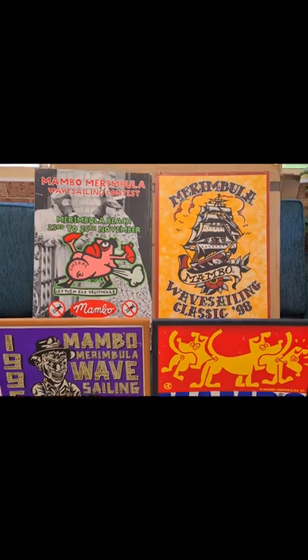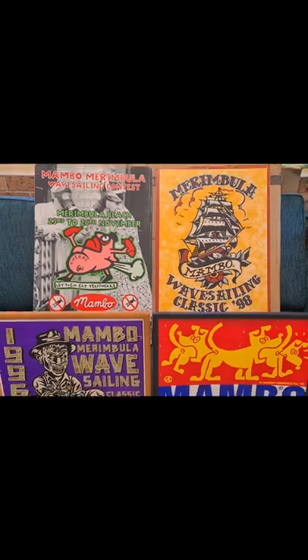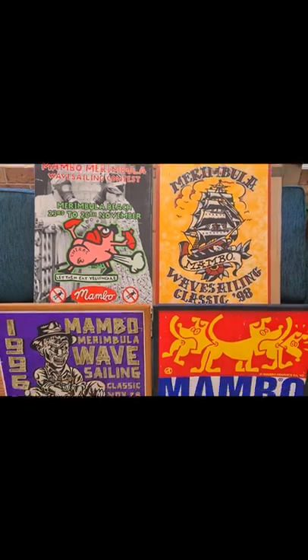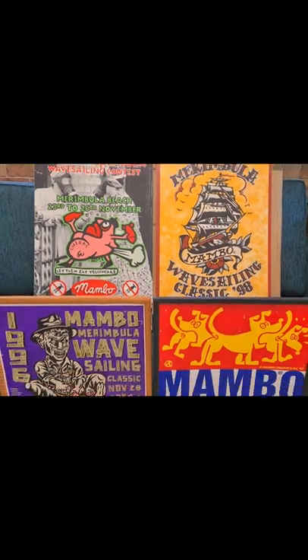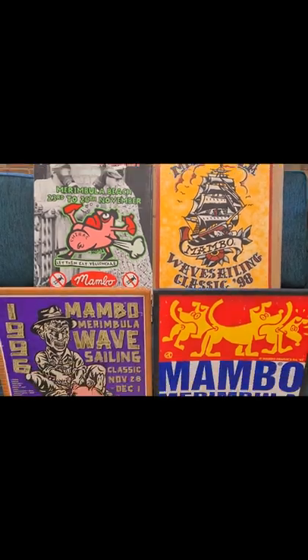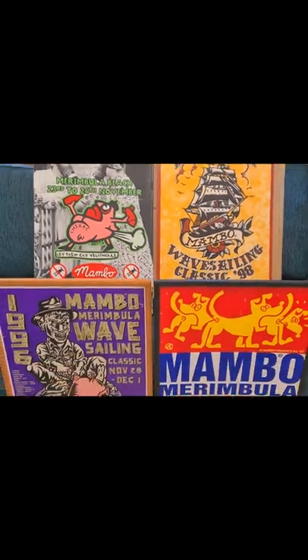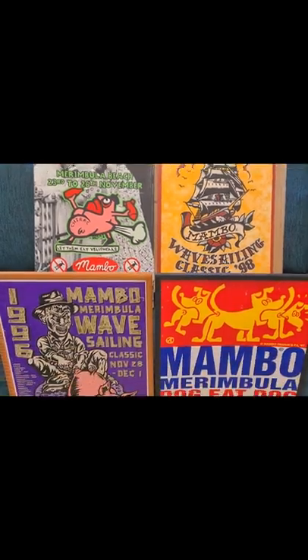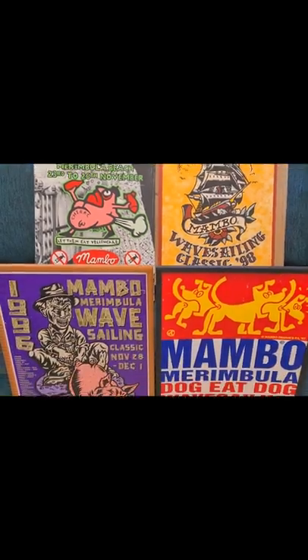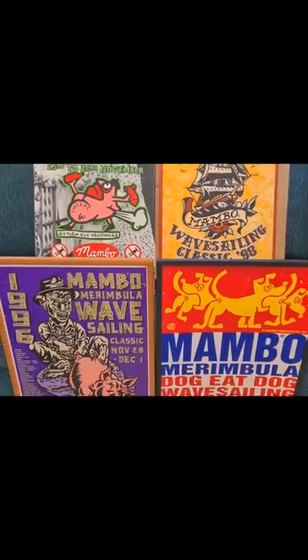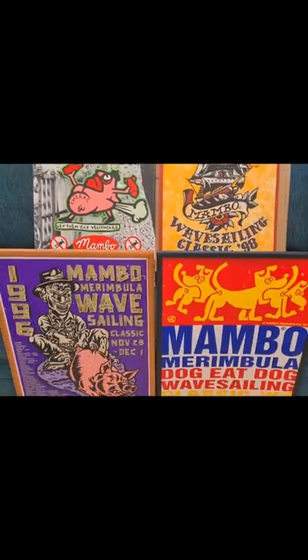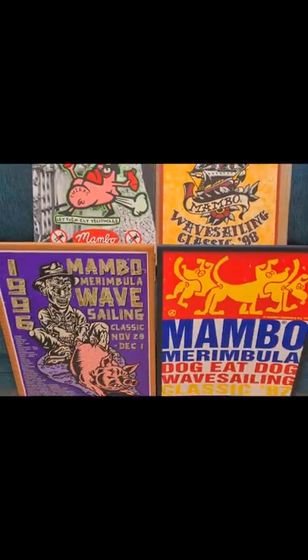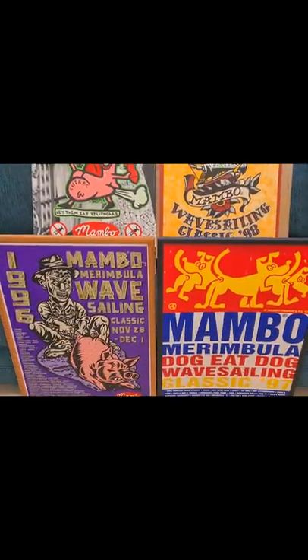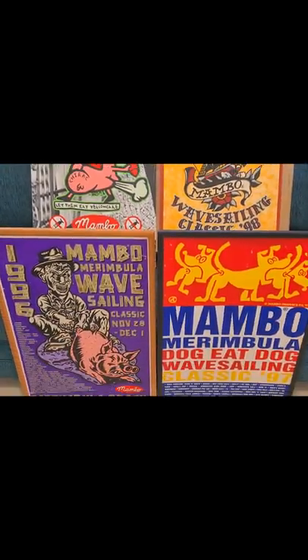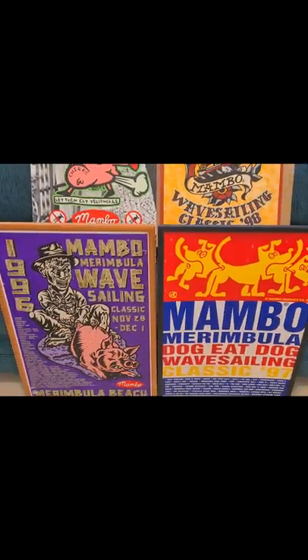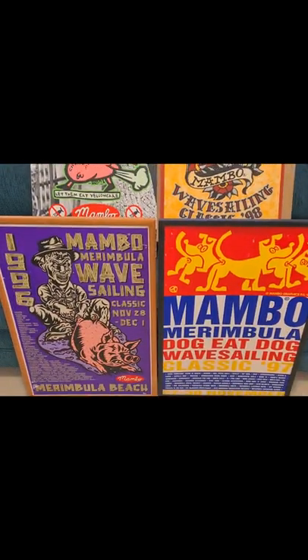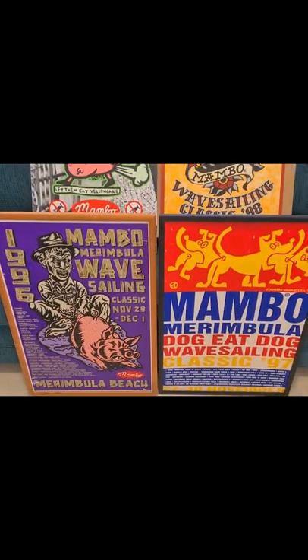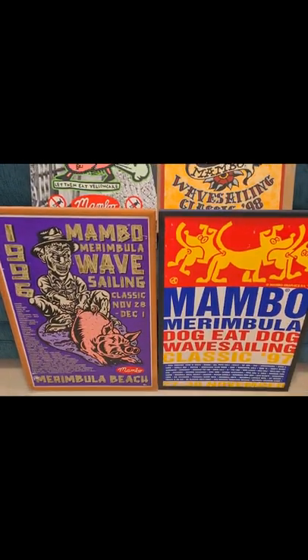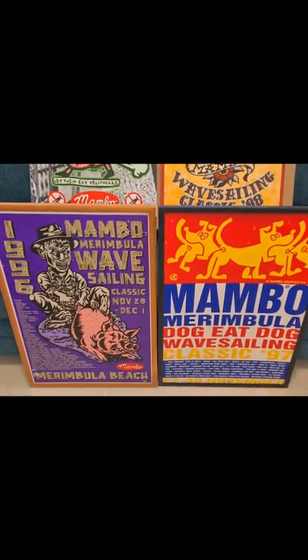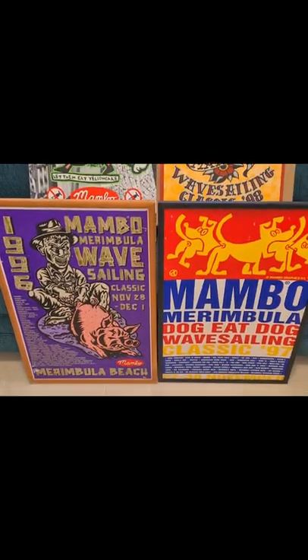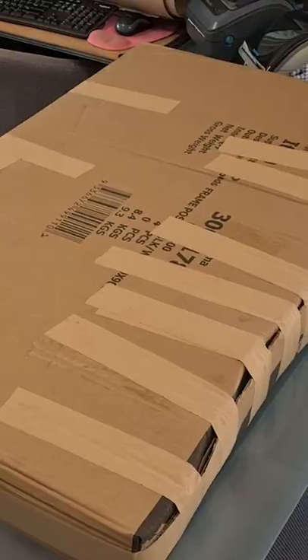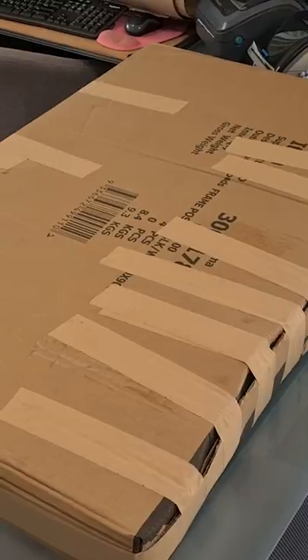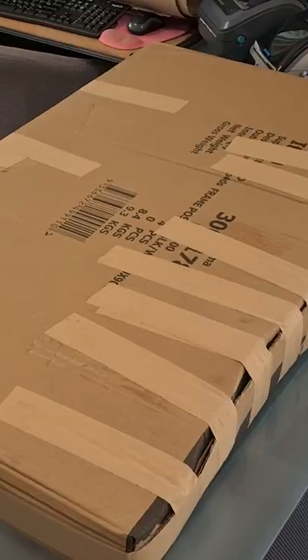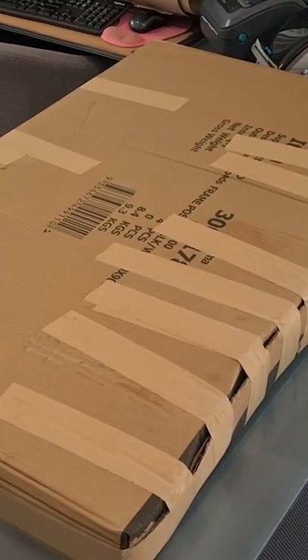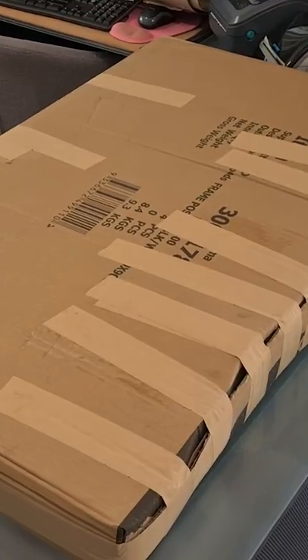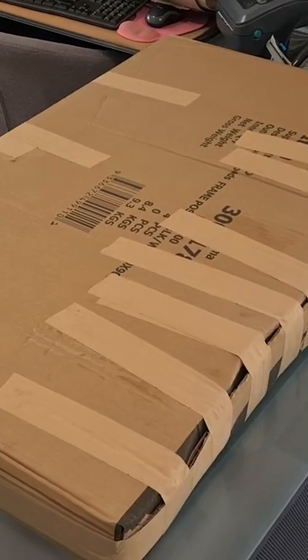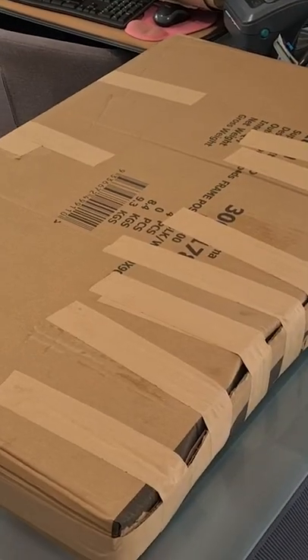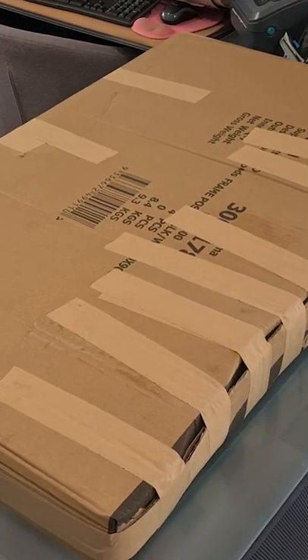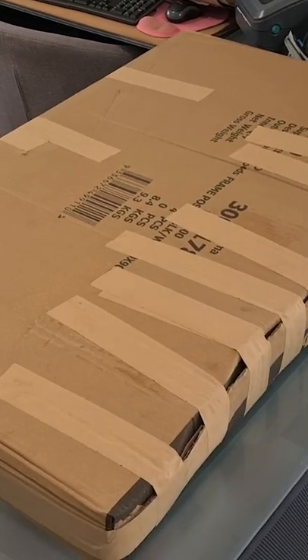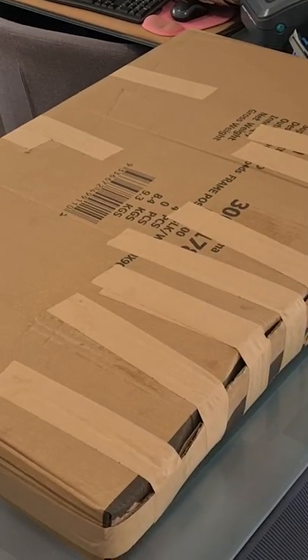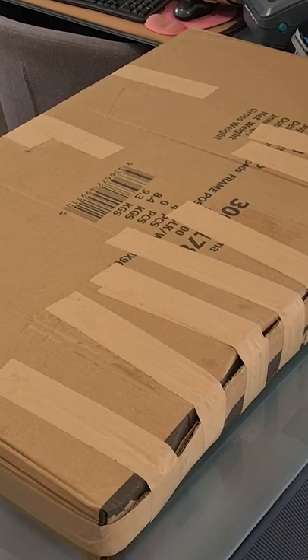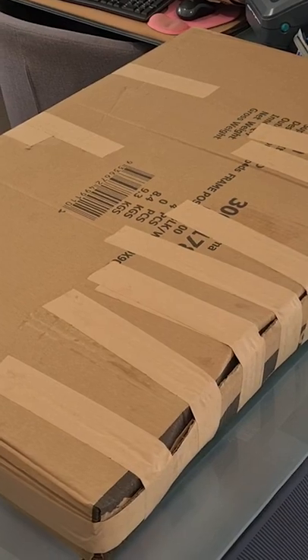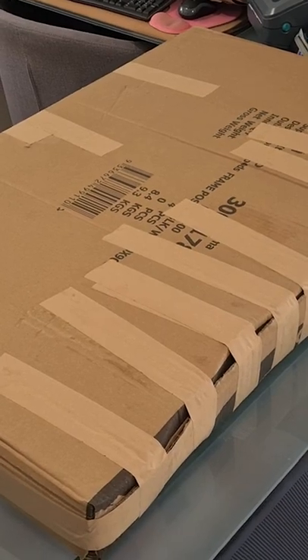Recently I sold these amazing Mambo posters. Let's ship them off 100% plastic free.